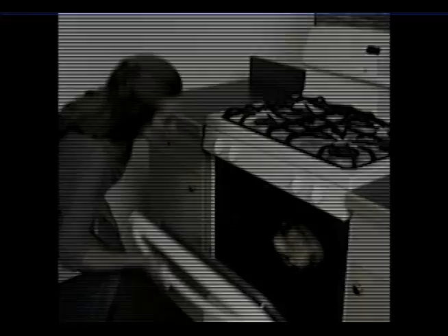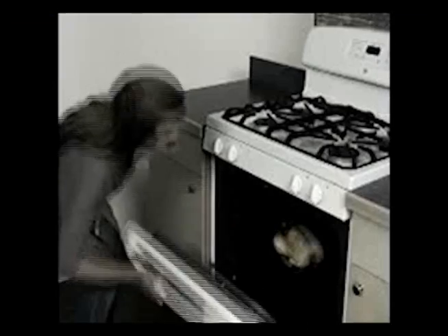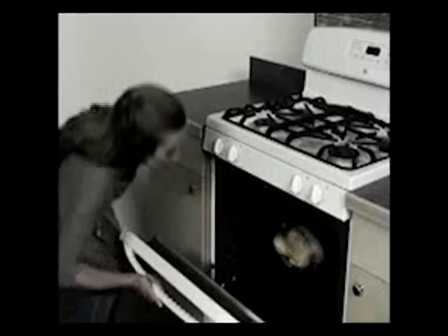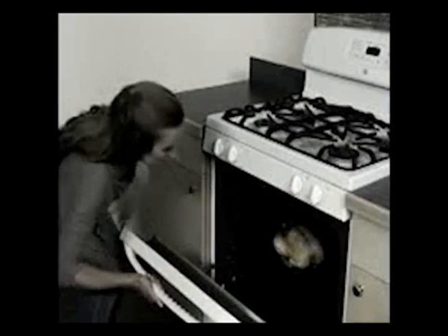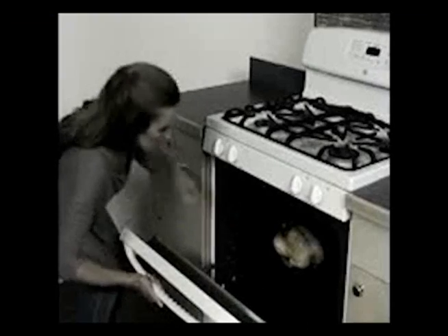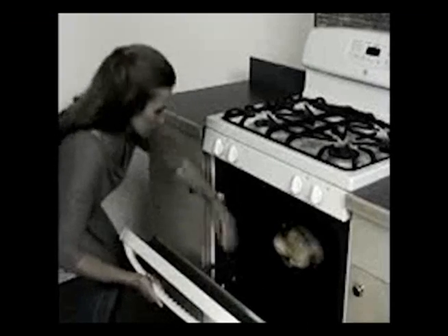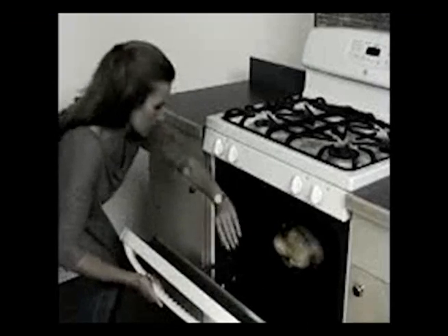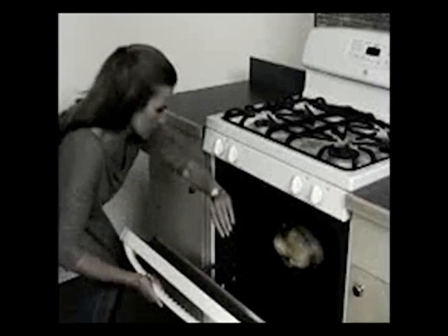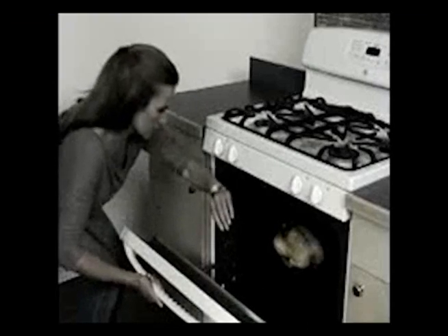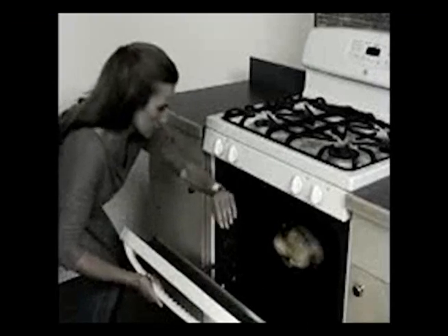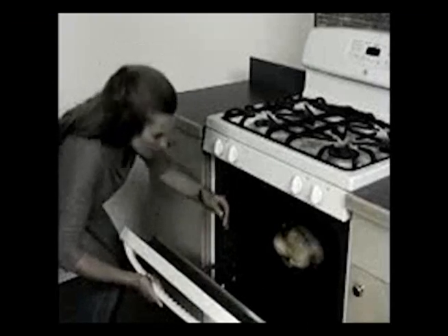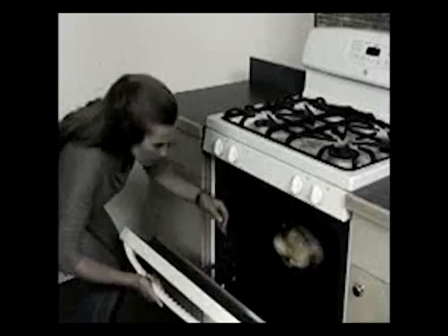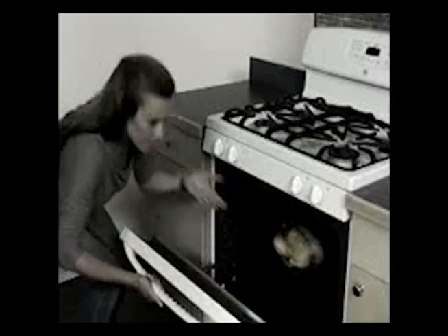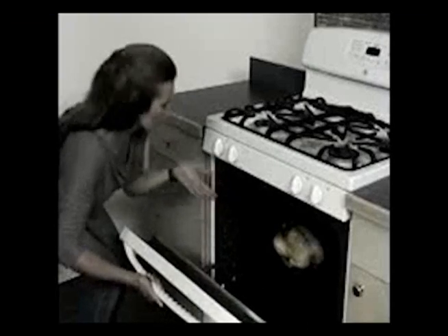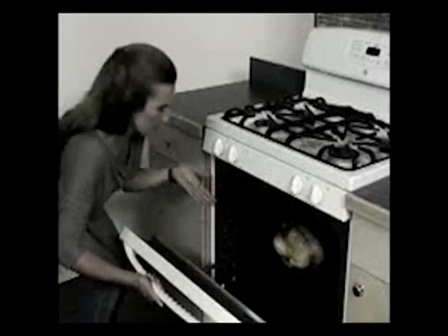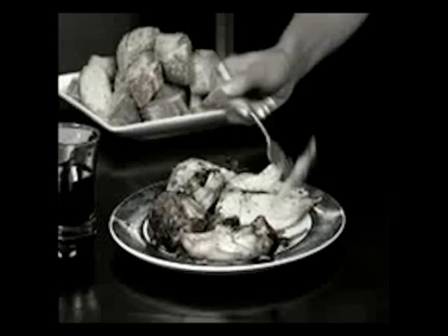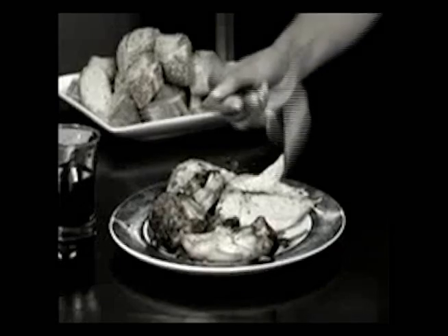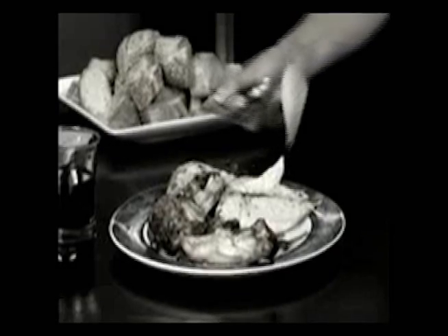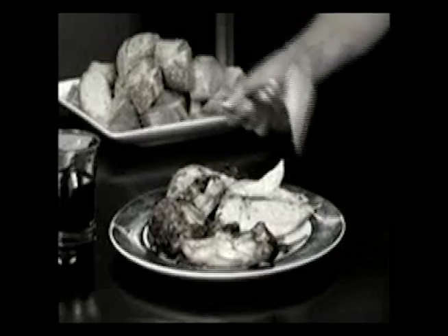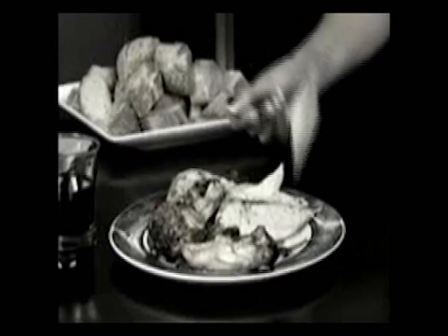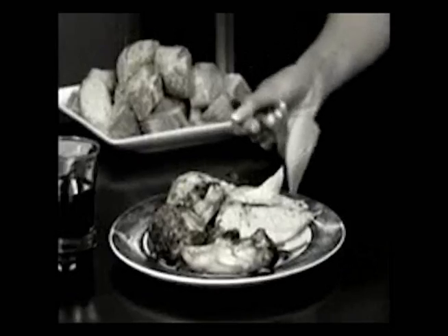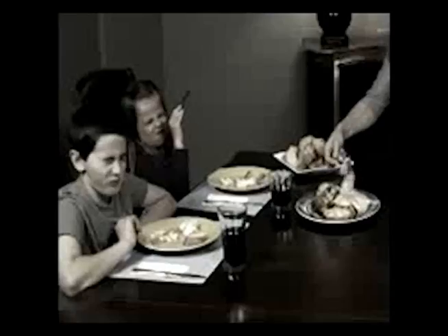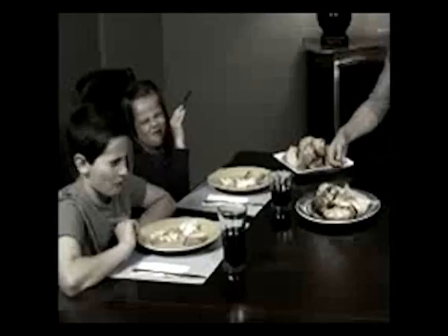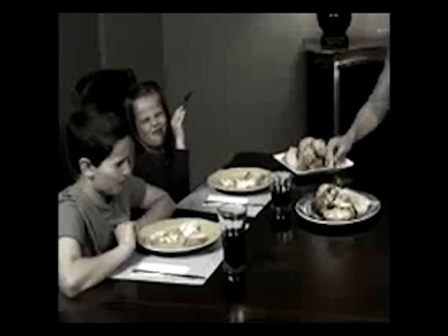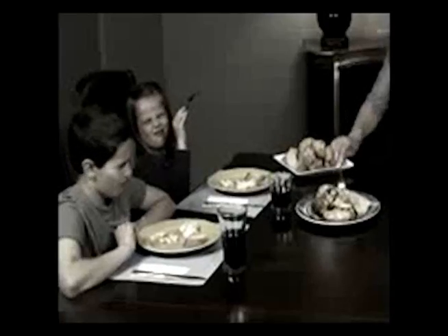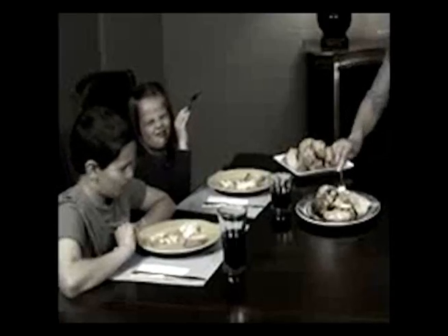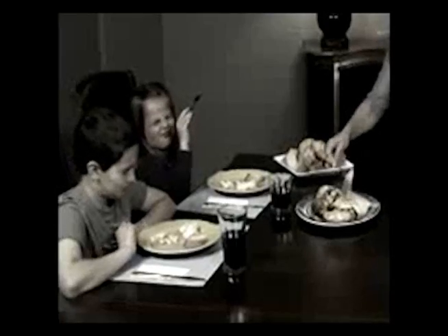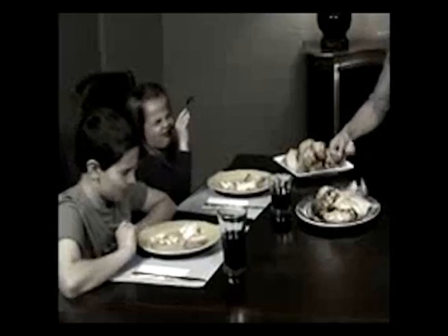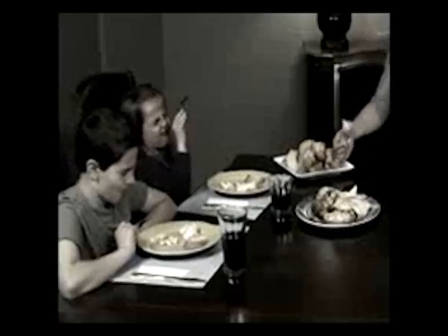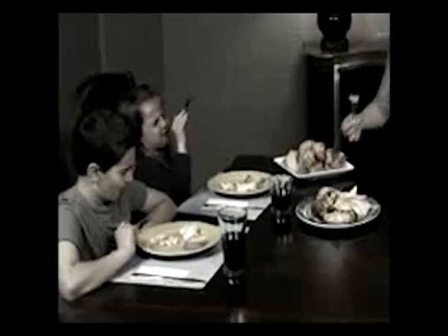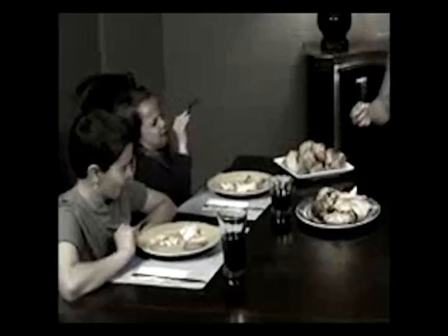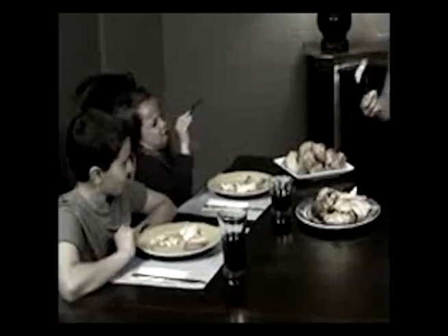Are you too busy to make a whole roasted chicken, and when you do, it's dry, tough, and tasteless?